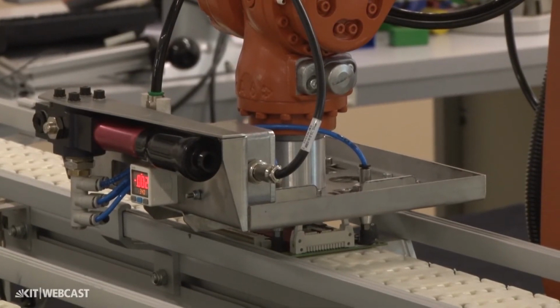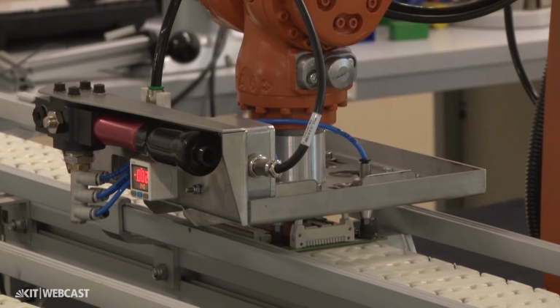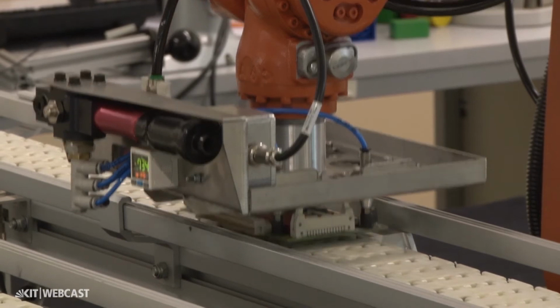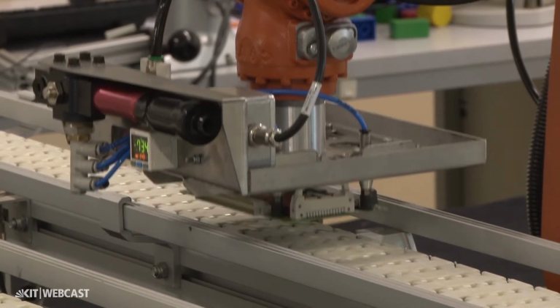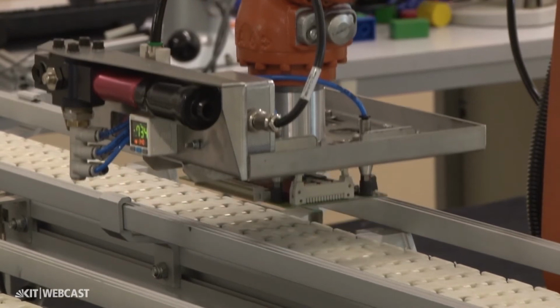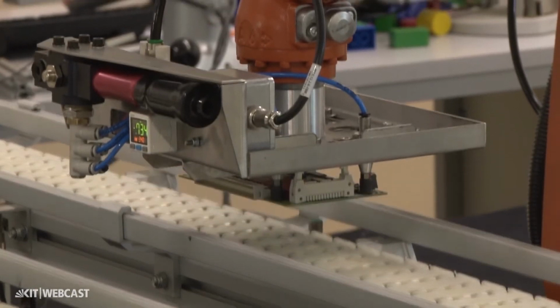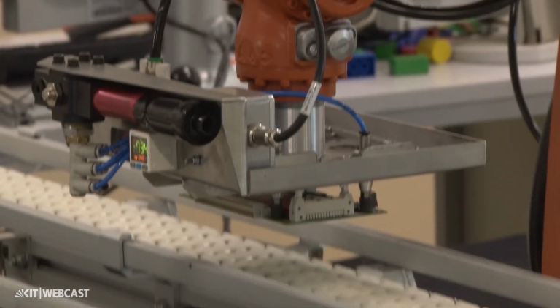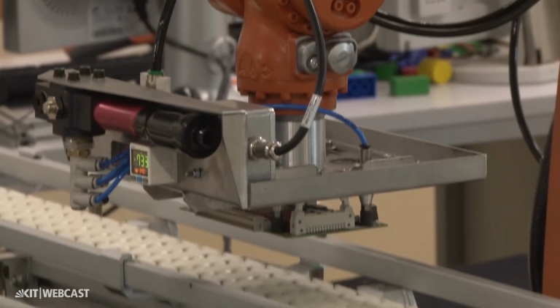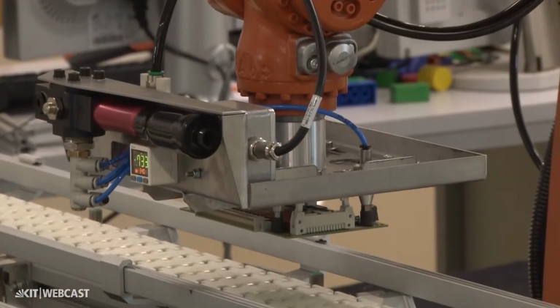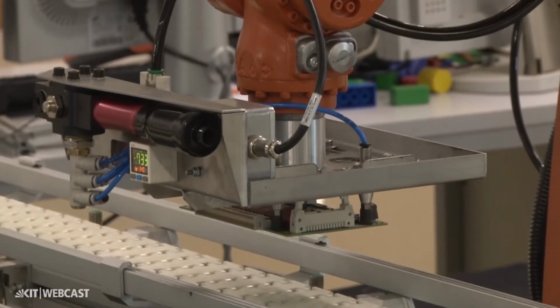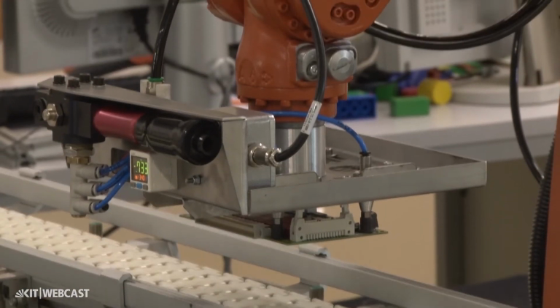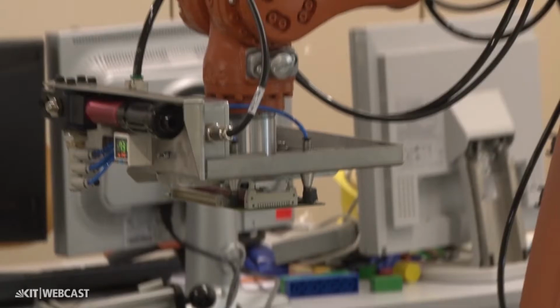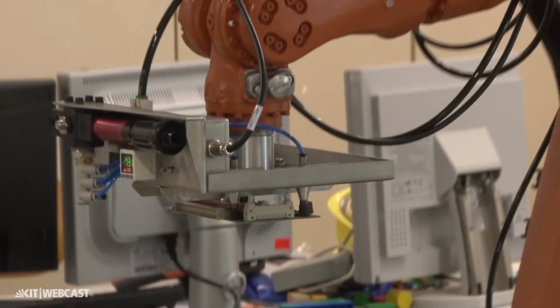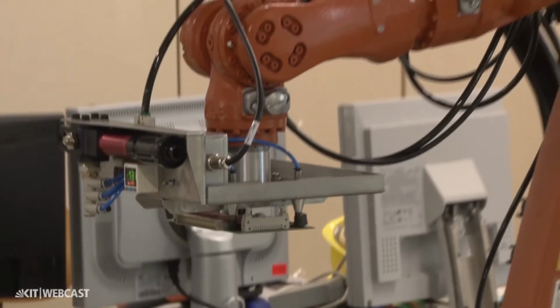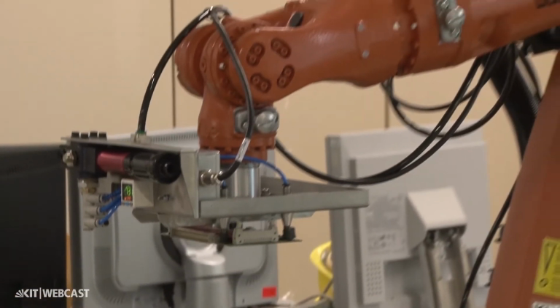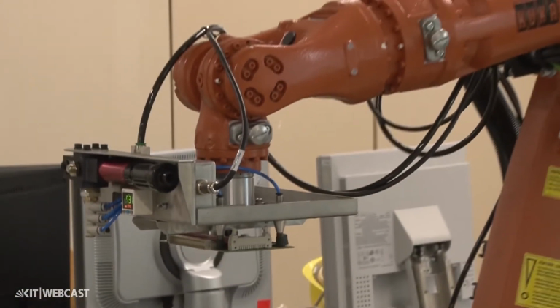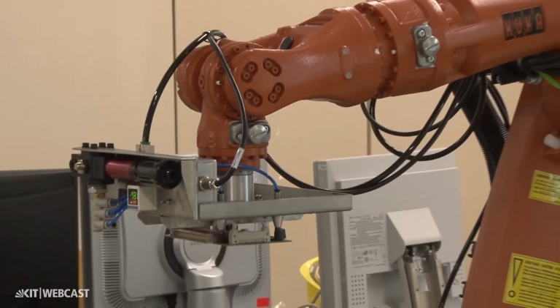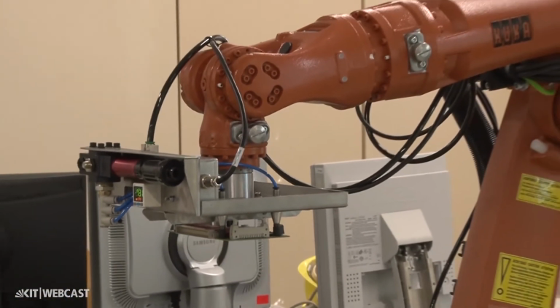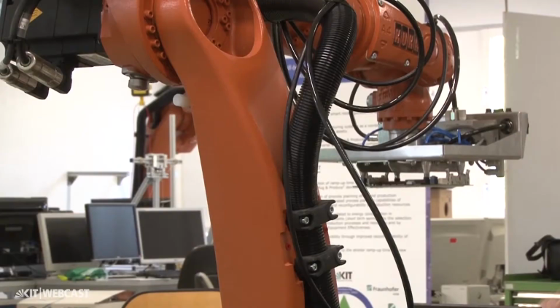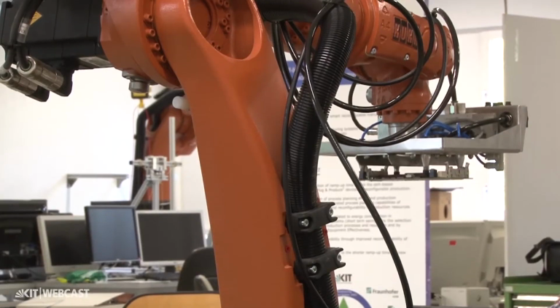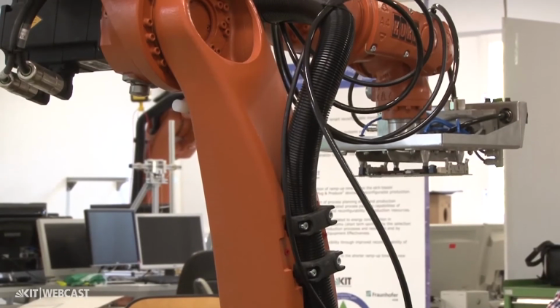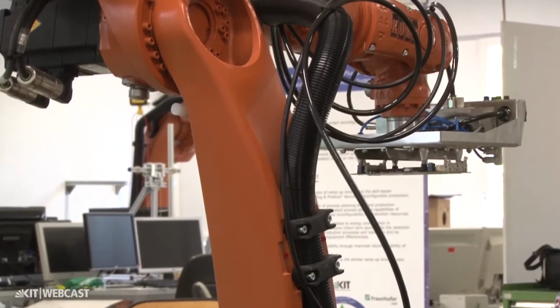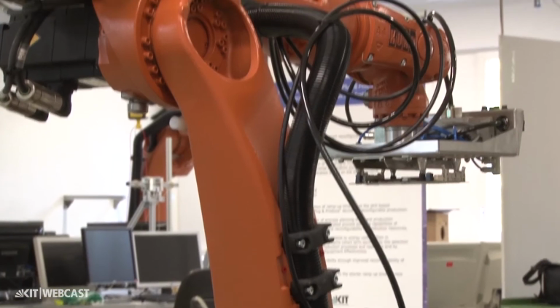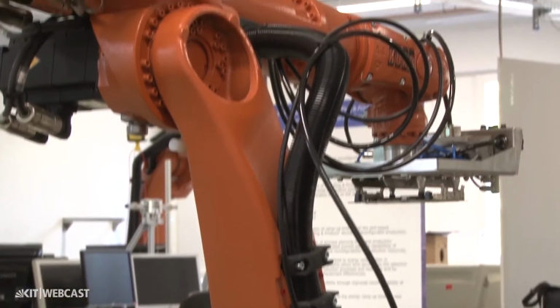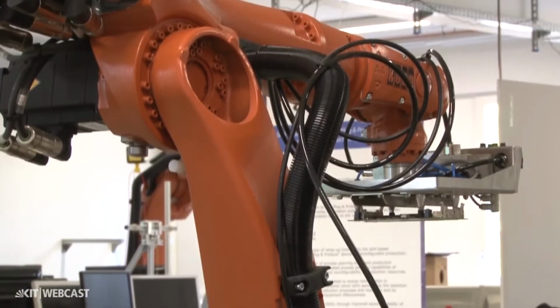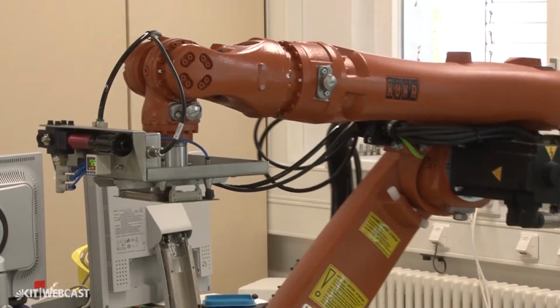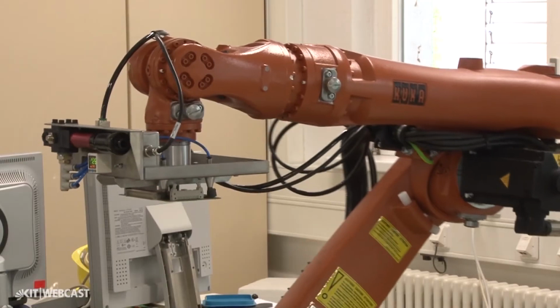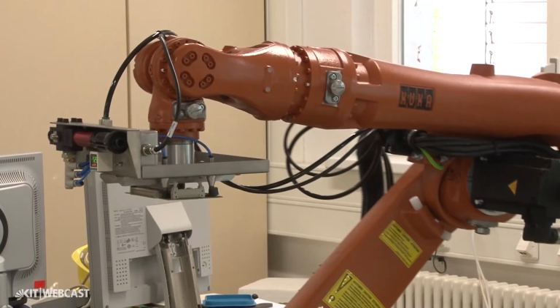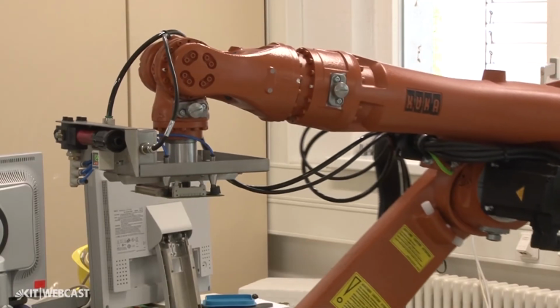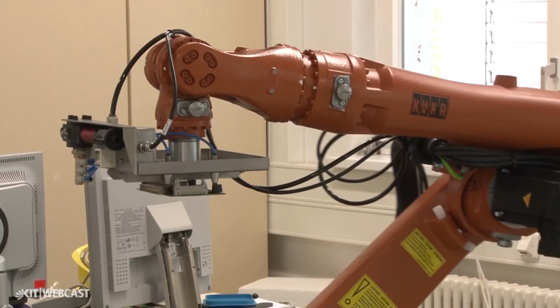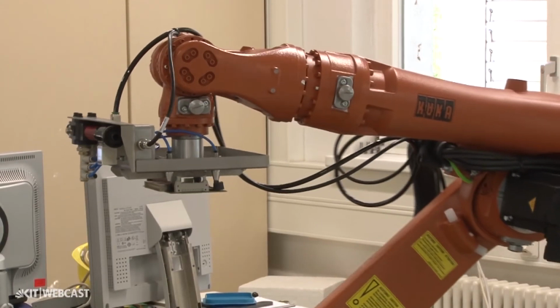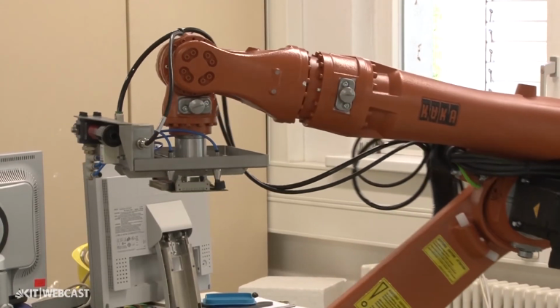Then, how to describe the abilities of an intelligent component — for example, that the robot is able to grasp an object.